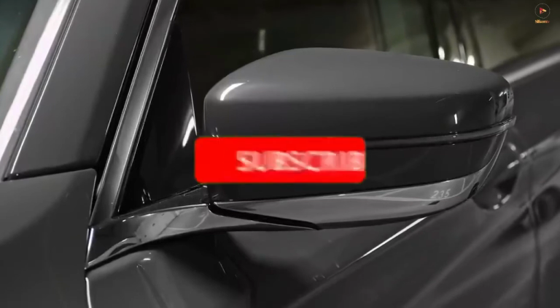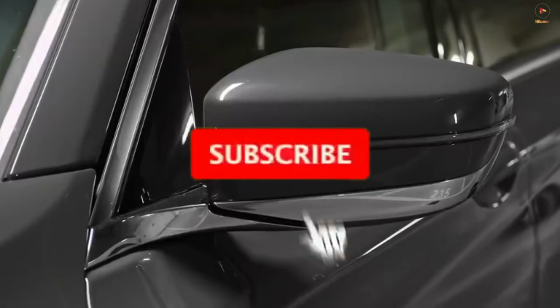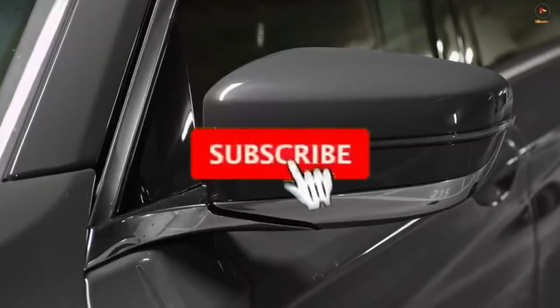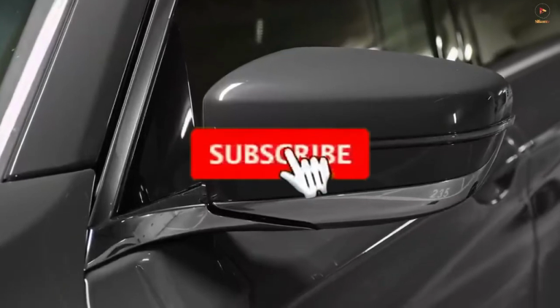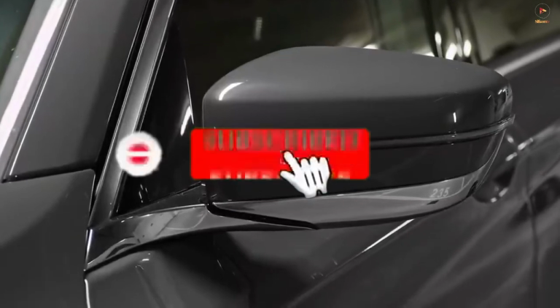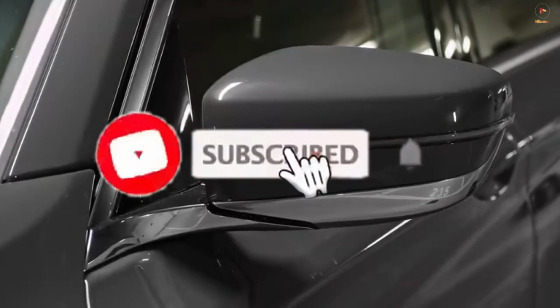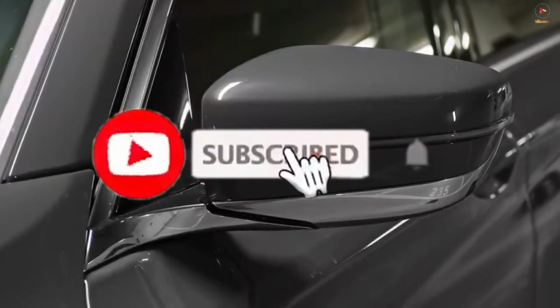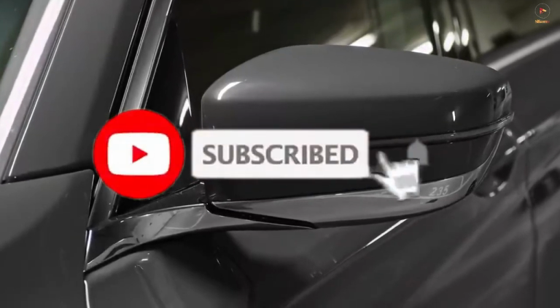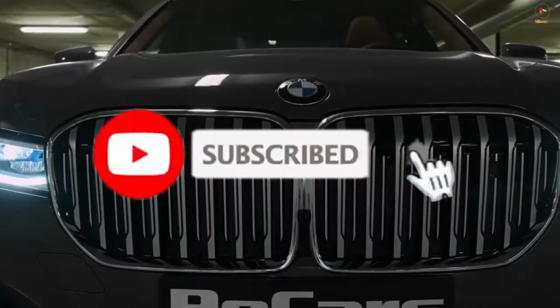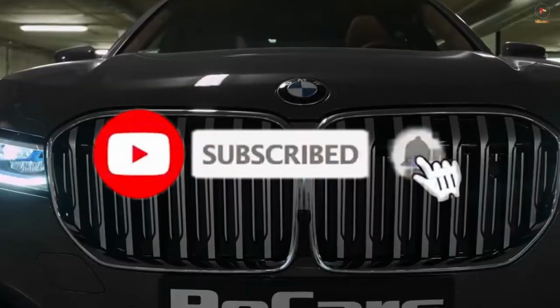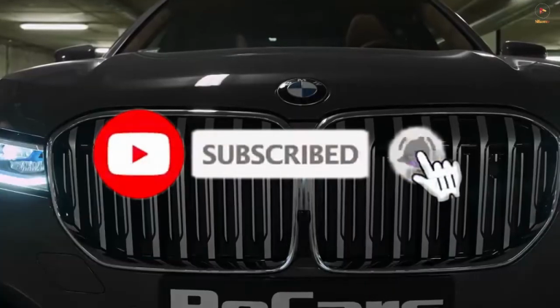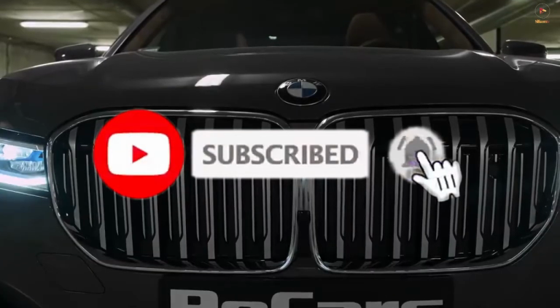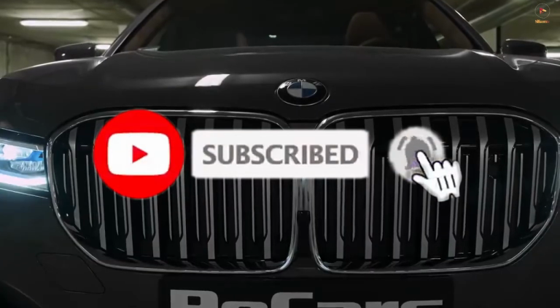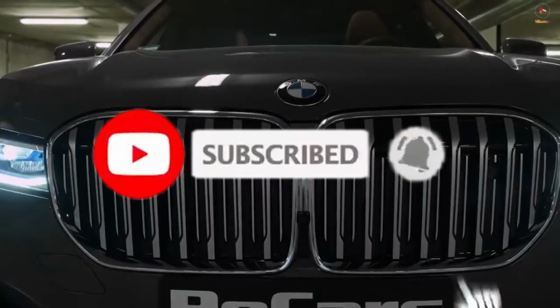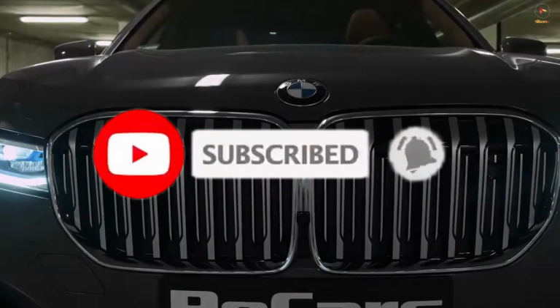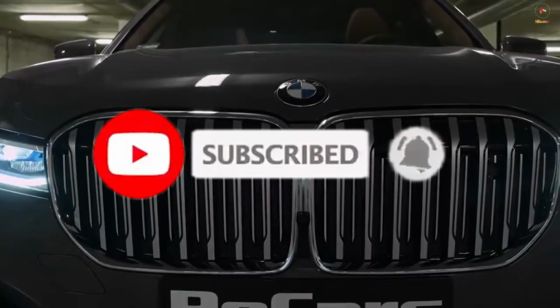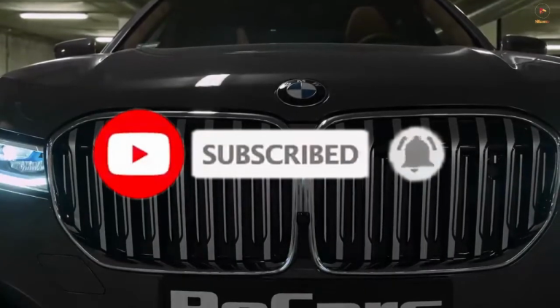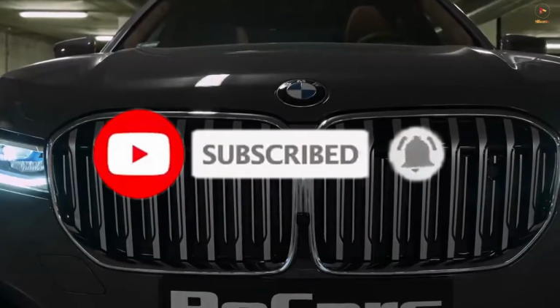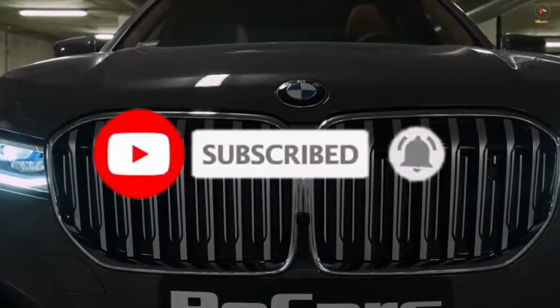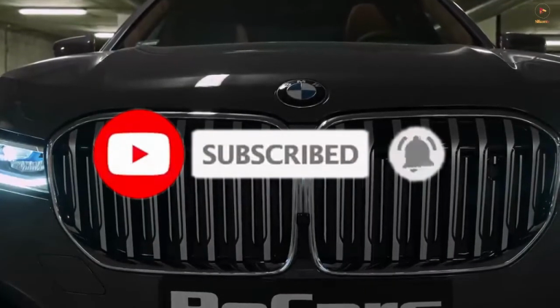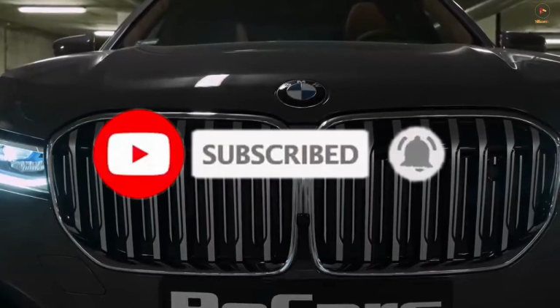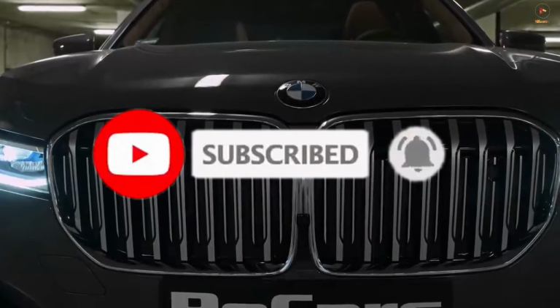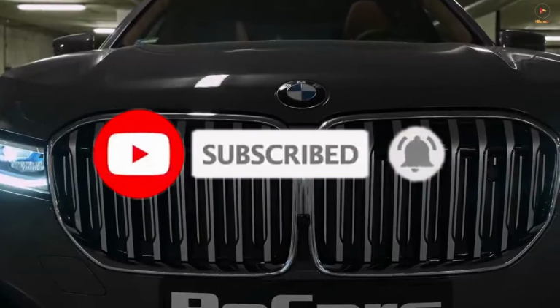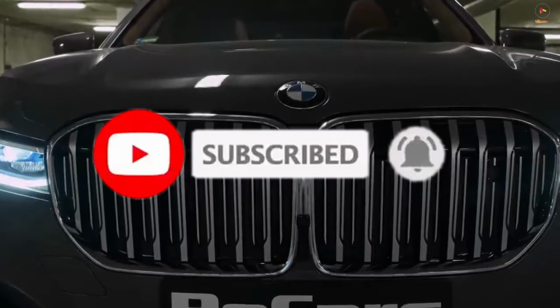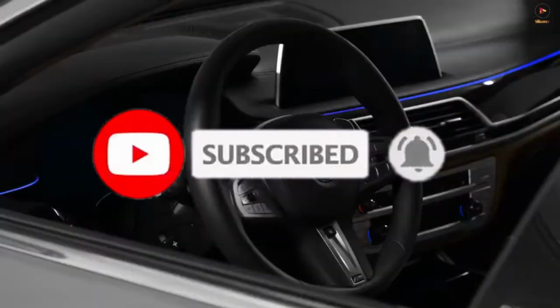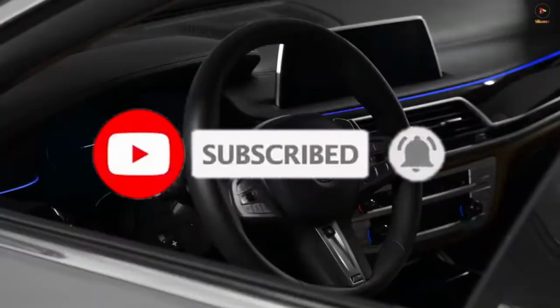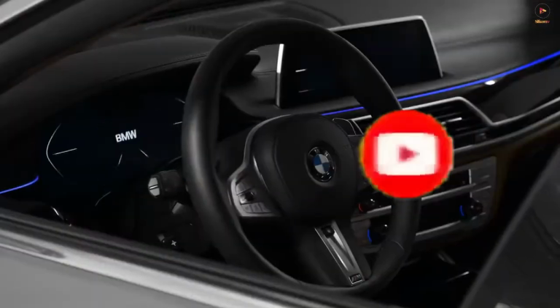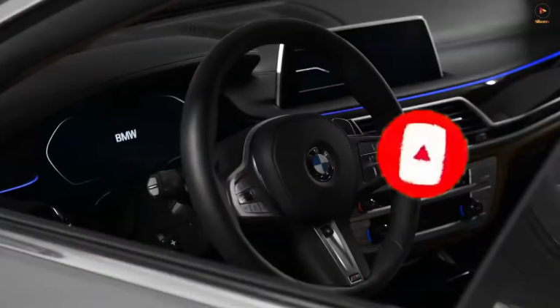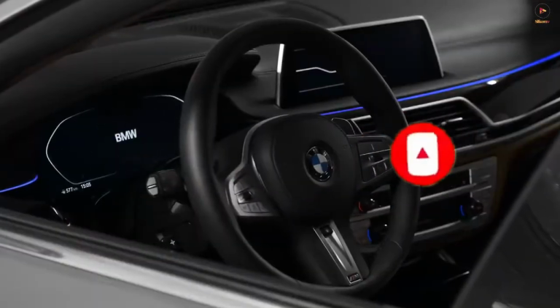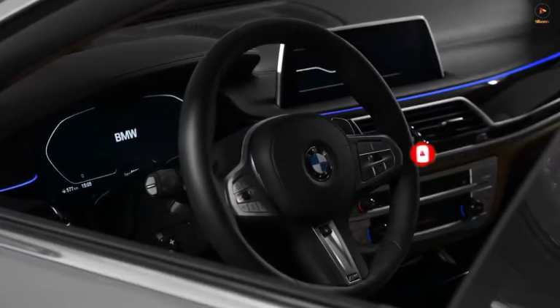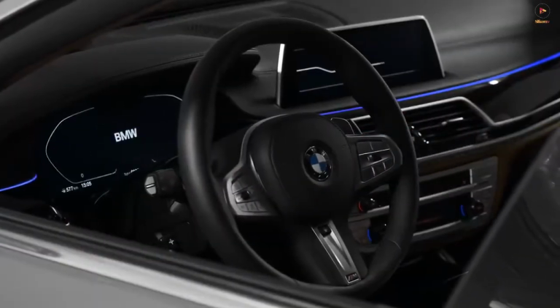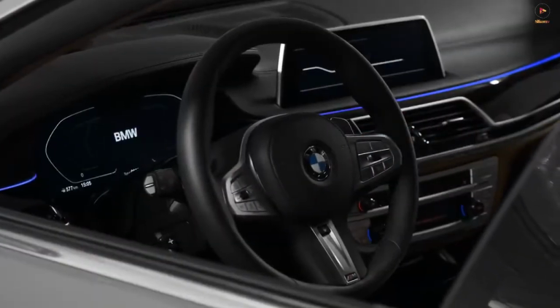Before we continue, please subscribe to our YouTube channel by hitting the subscribe button below to get a notification on our next video.